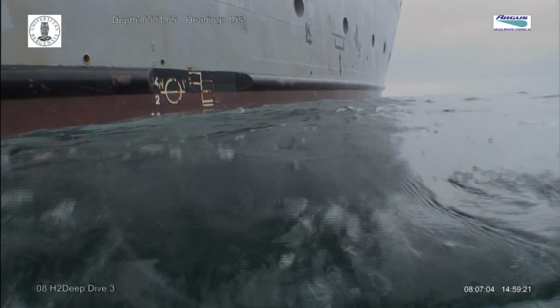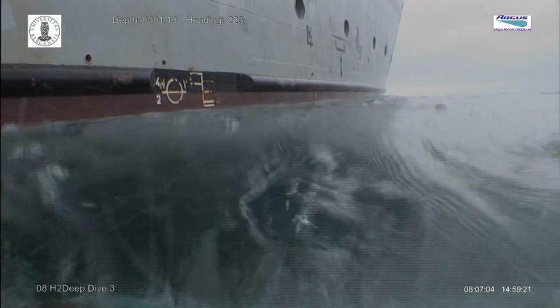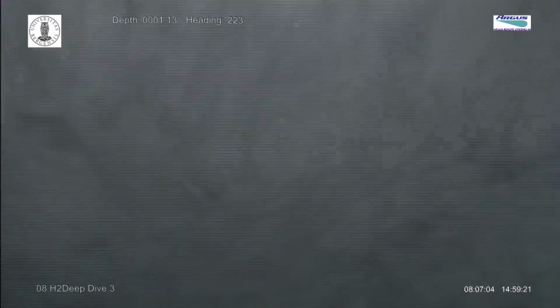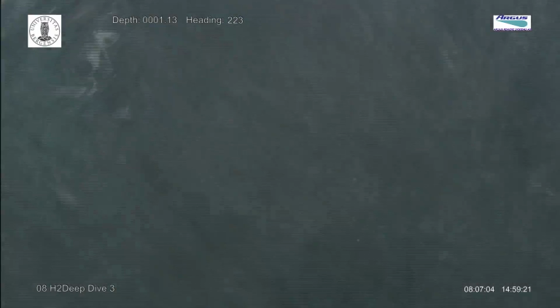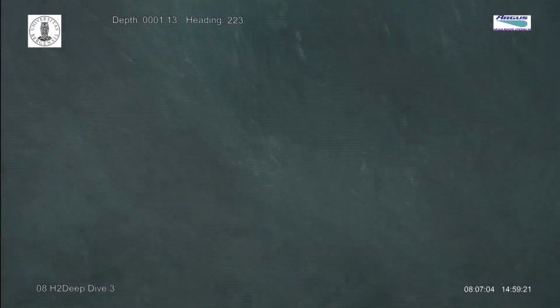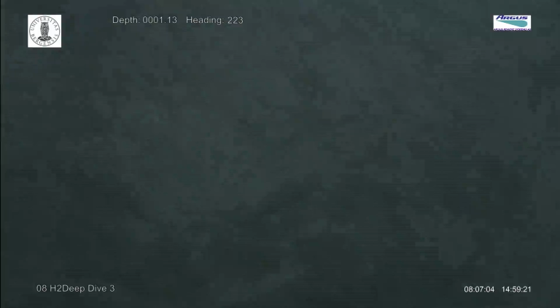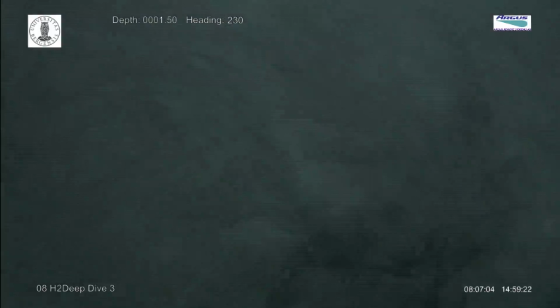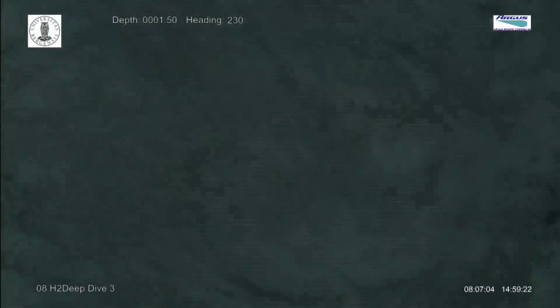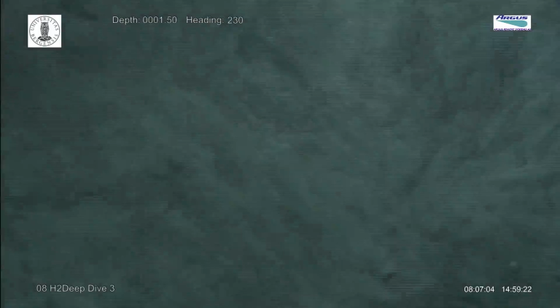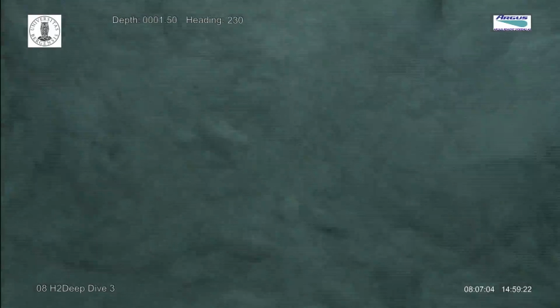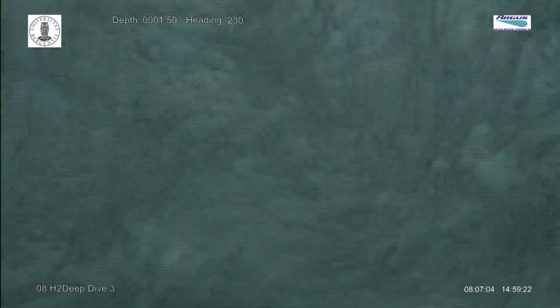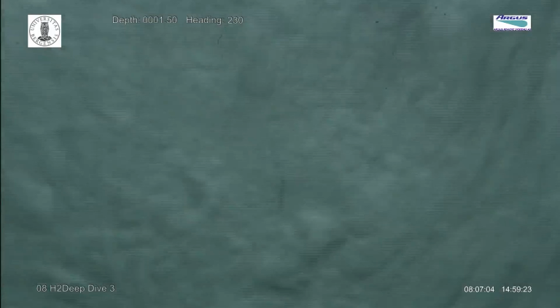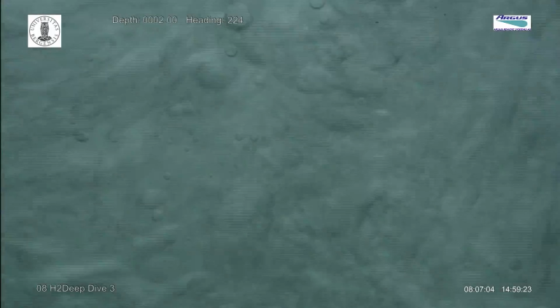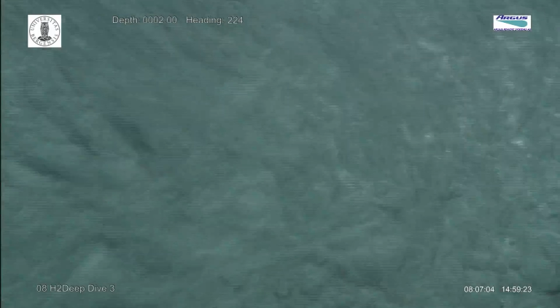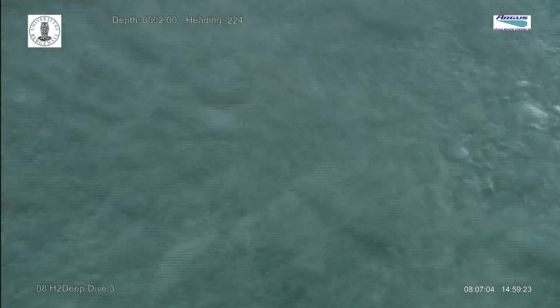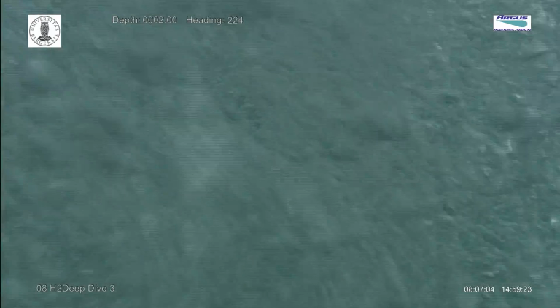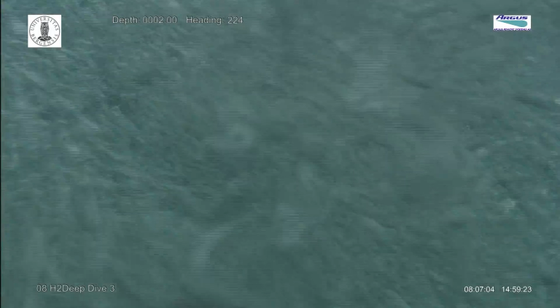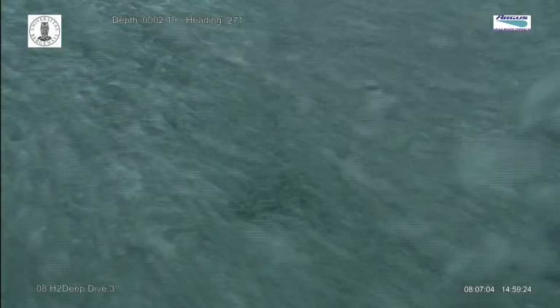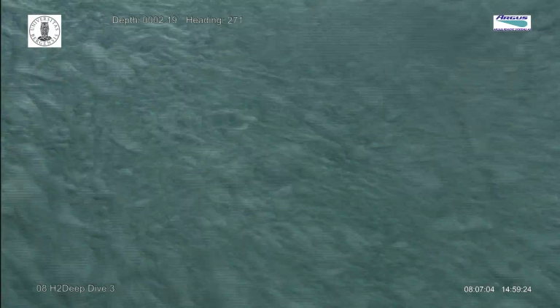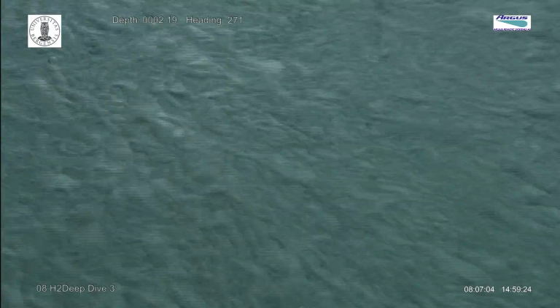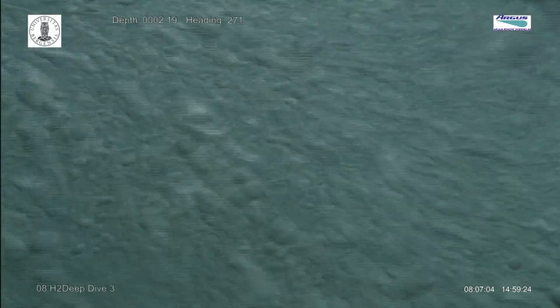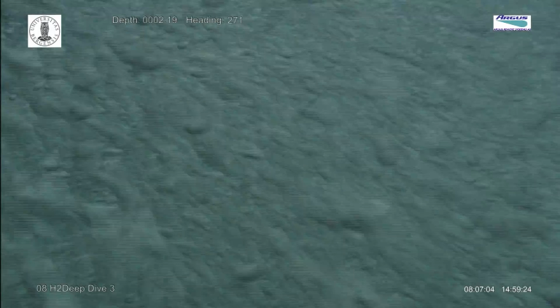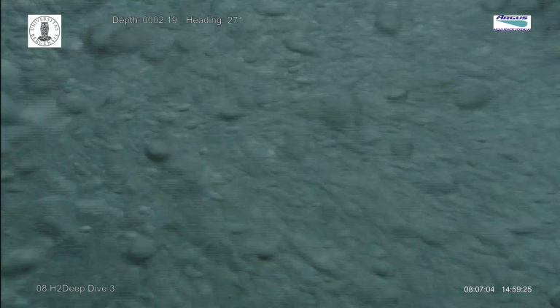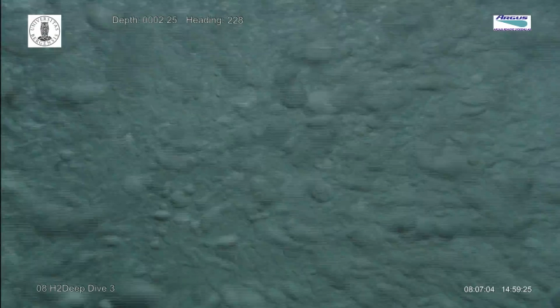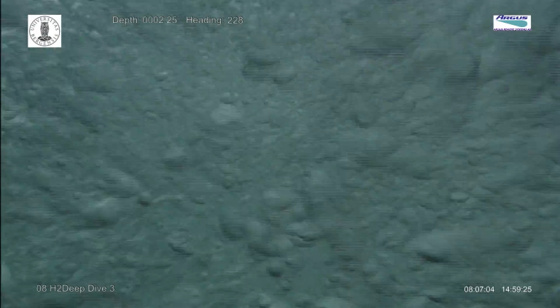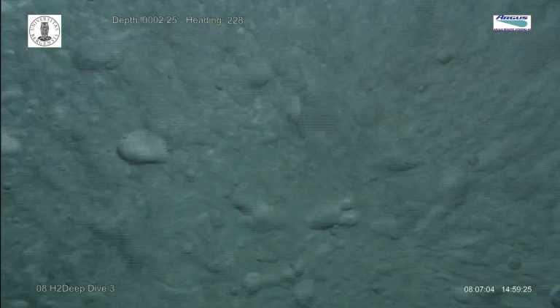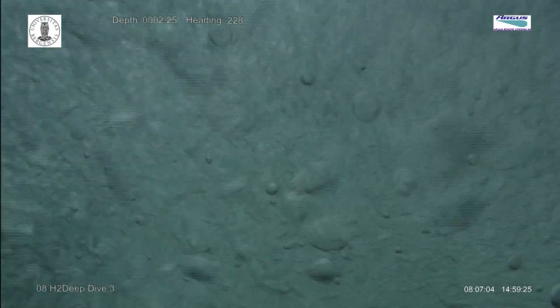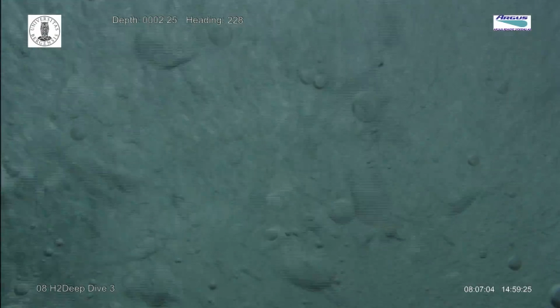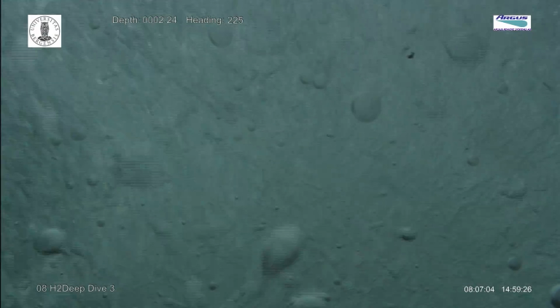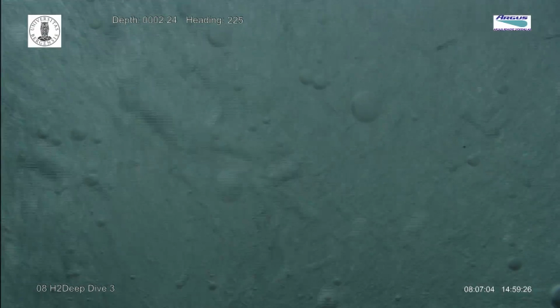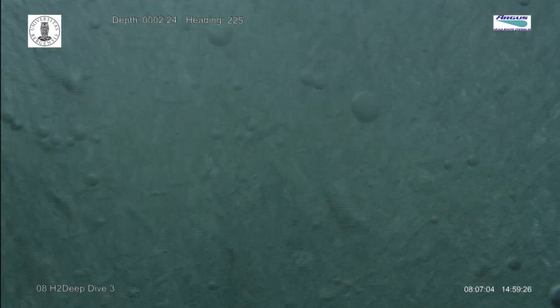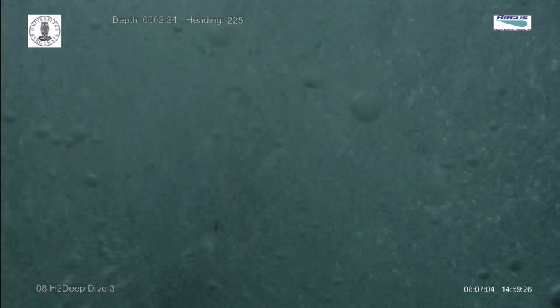We are the very first people to ever get a glimpse of the bottom here, over 2km below.